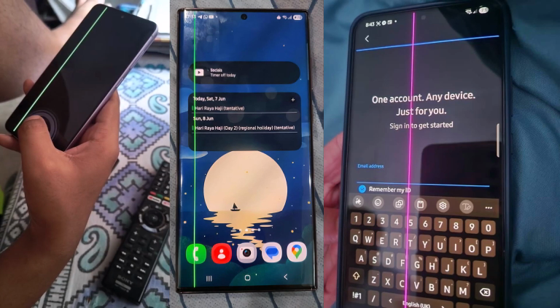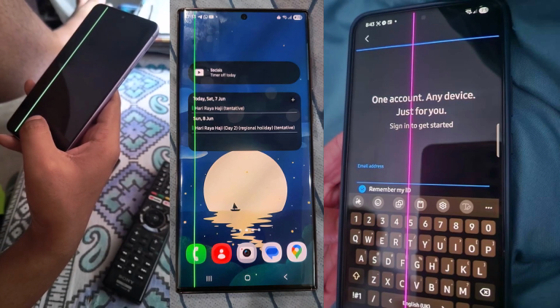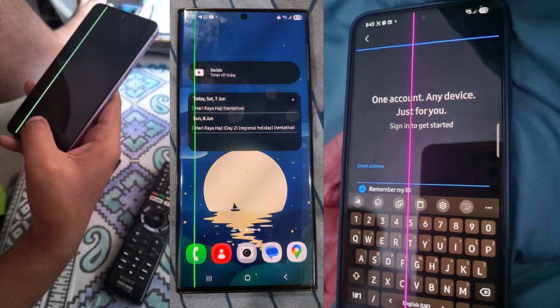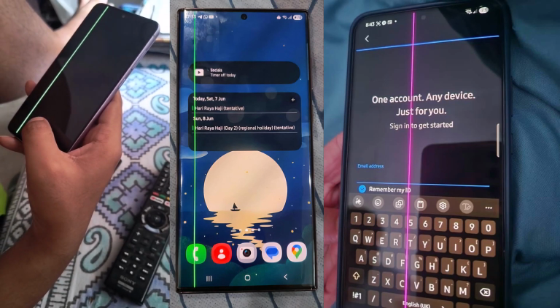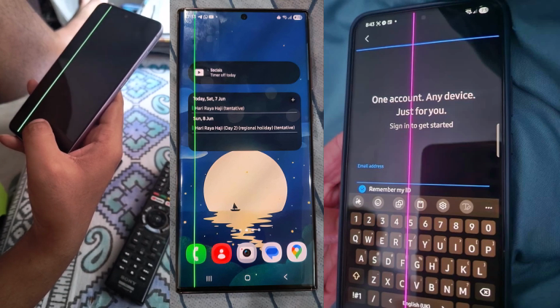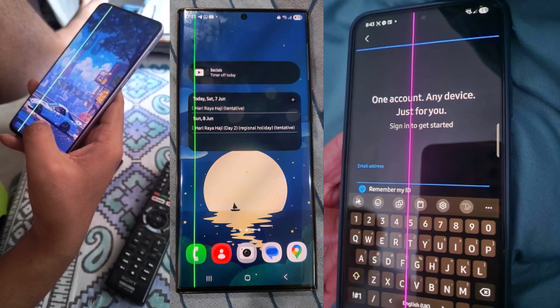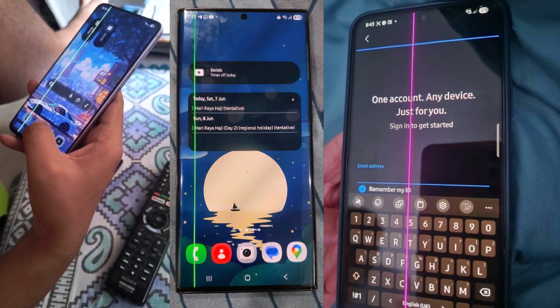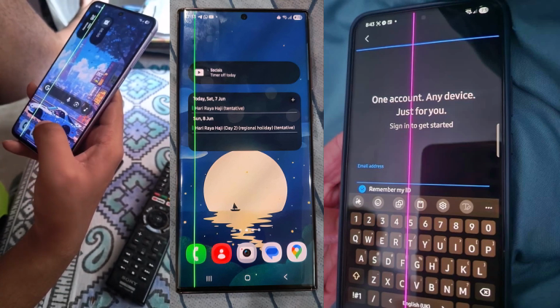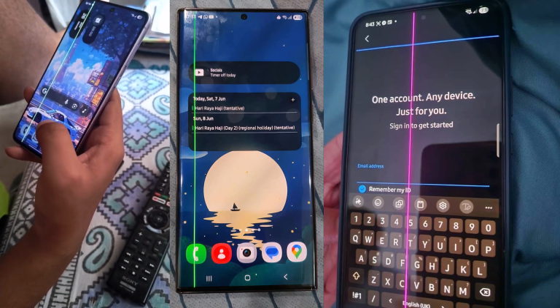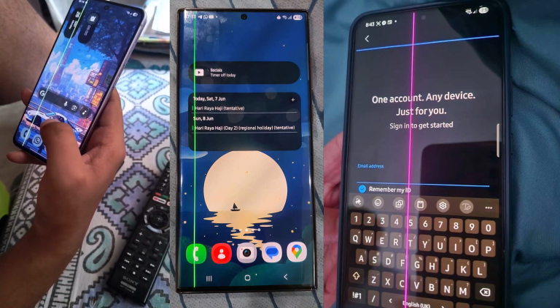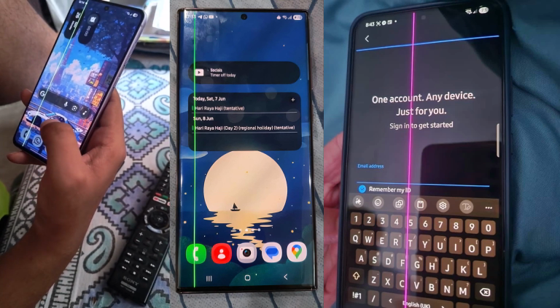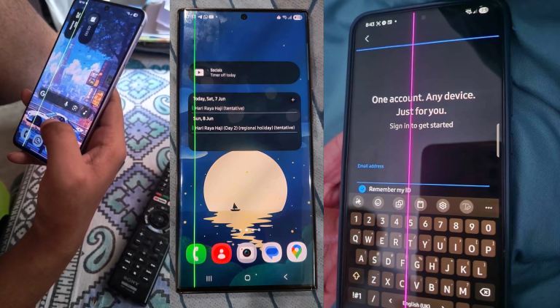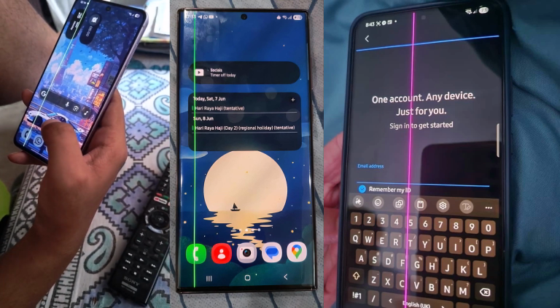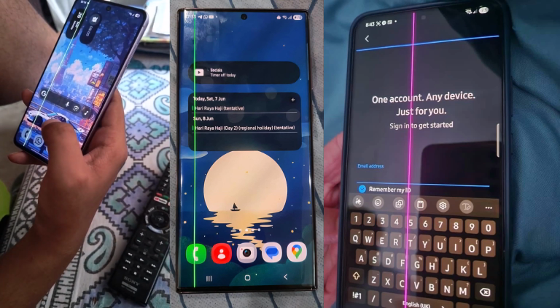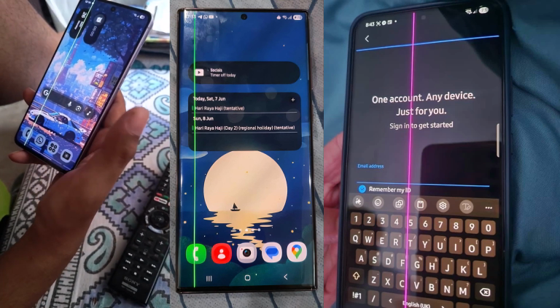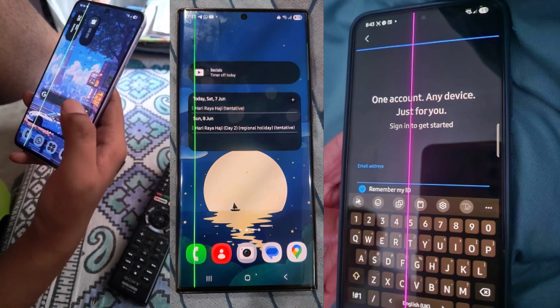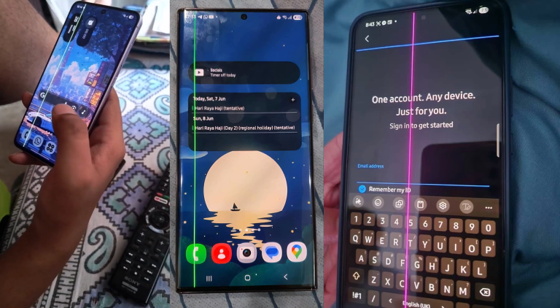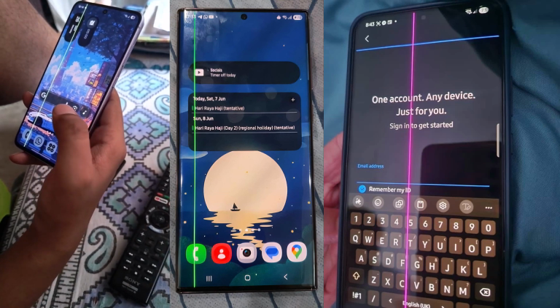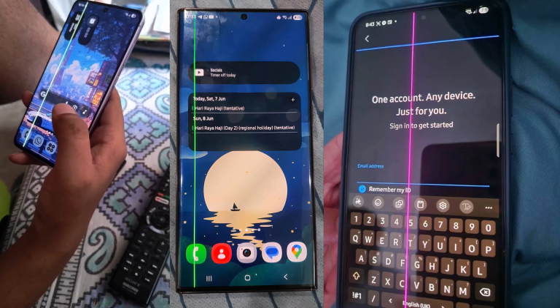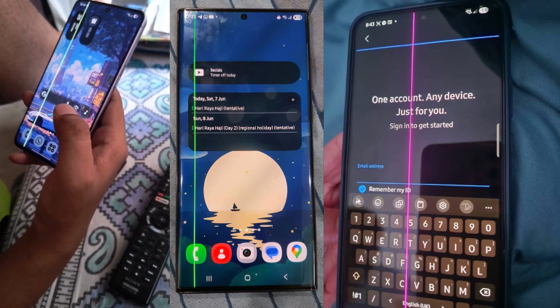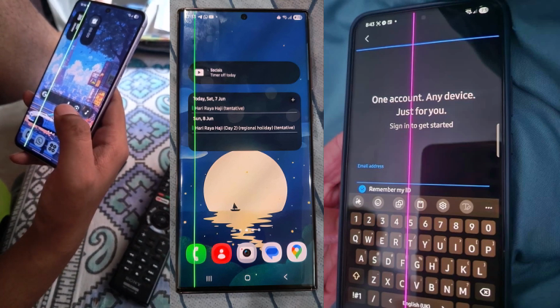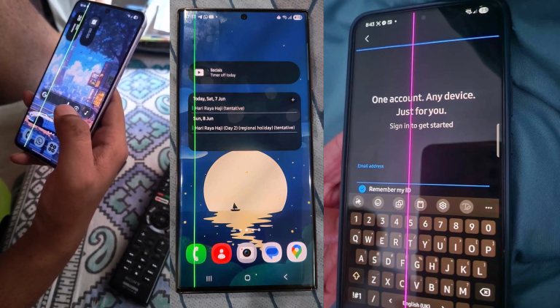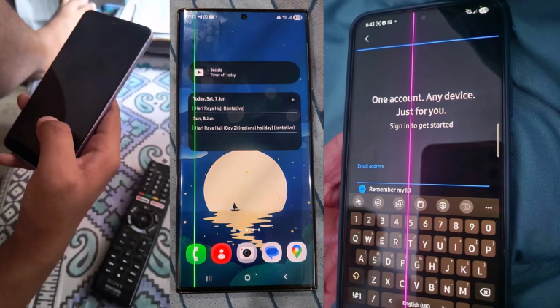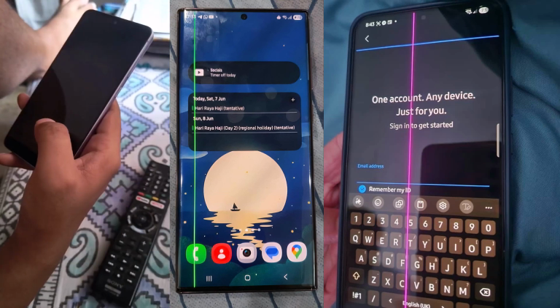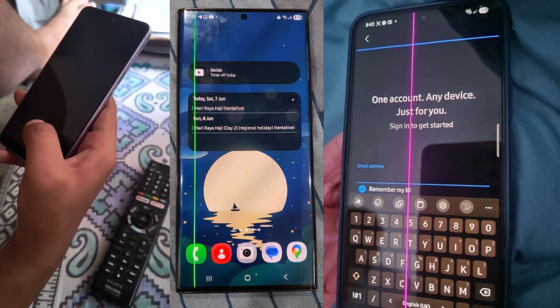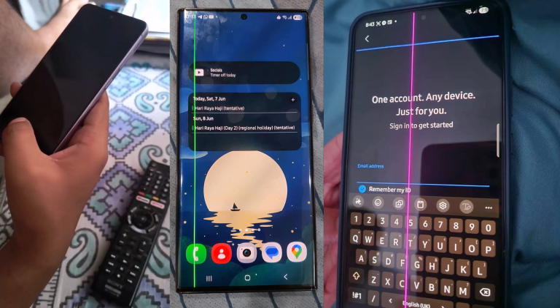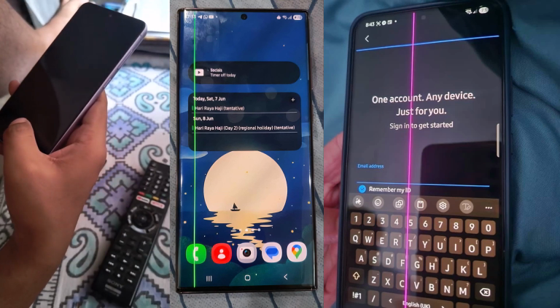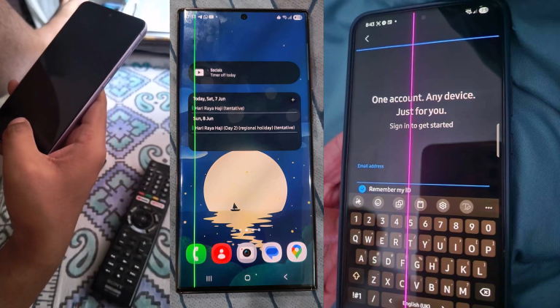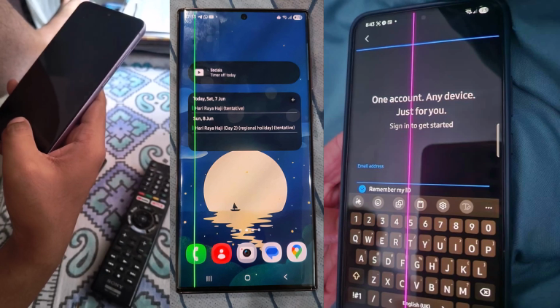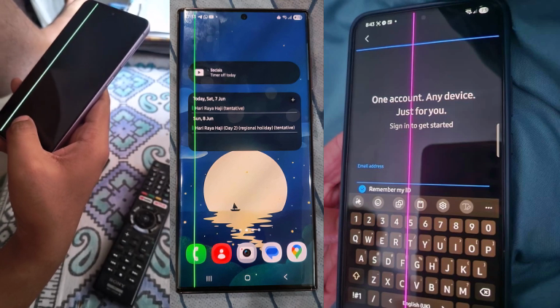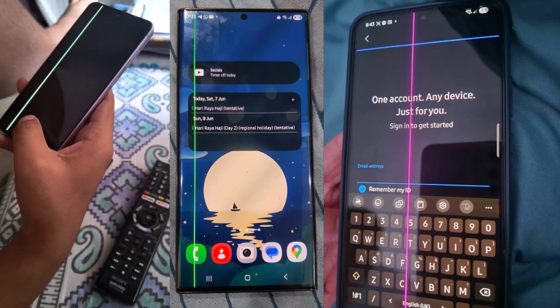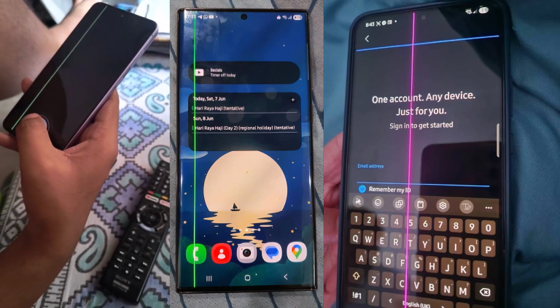Anyone else facing the same green line issue after OneUI 7? Are you facing any issue after the update? Comment below.